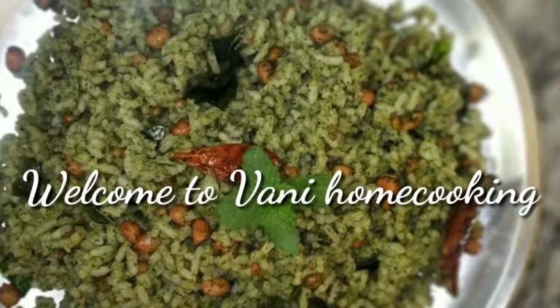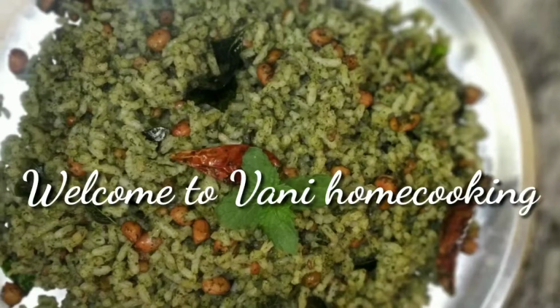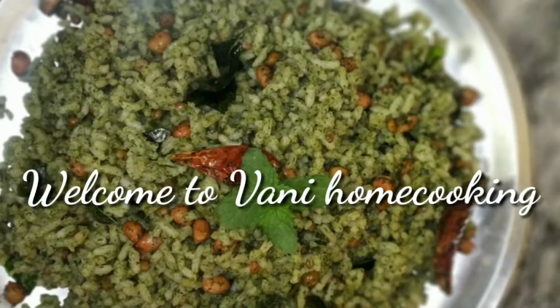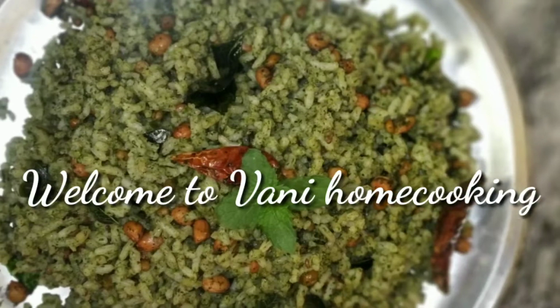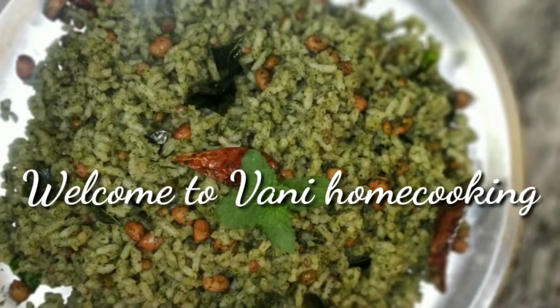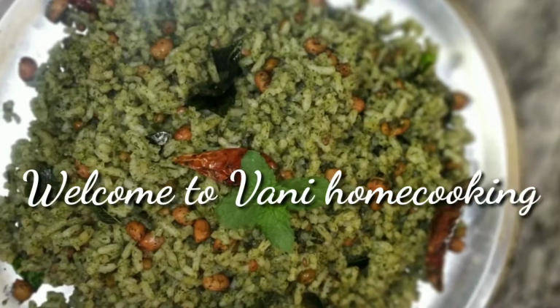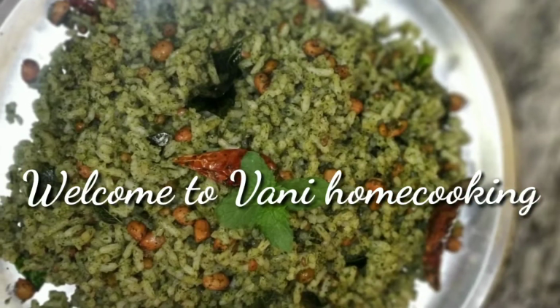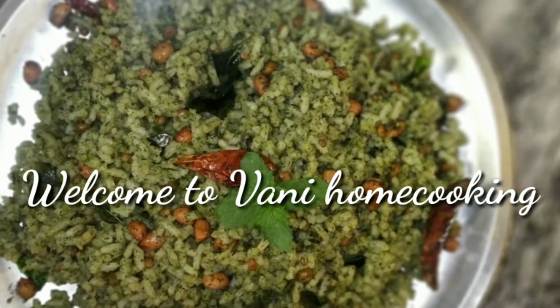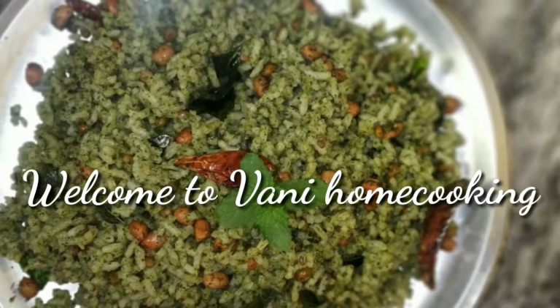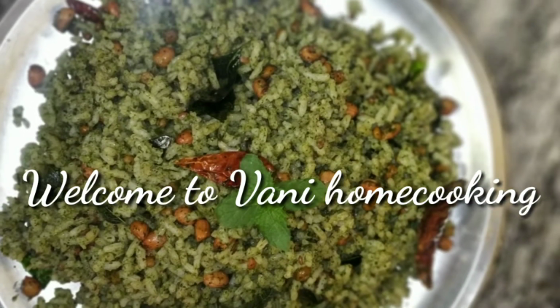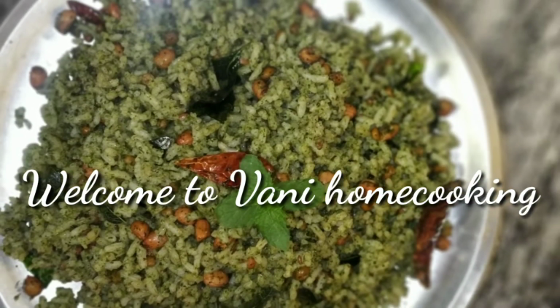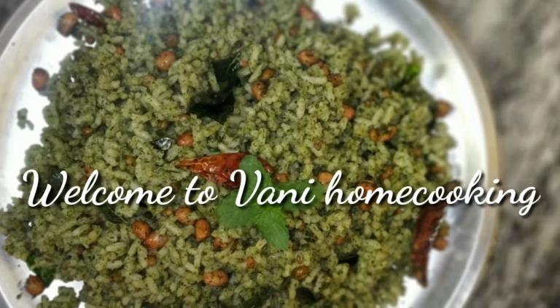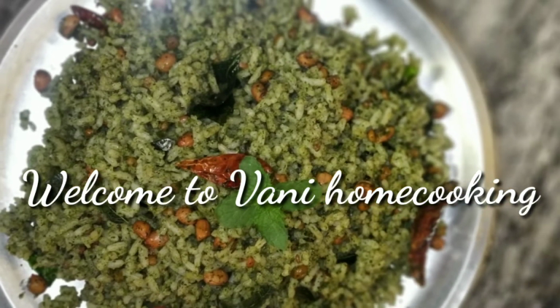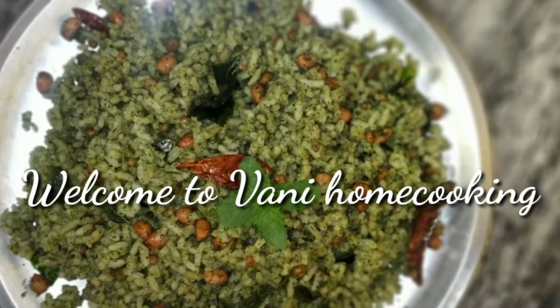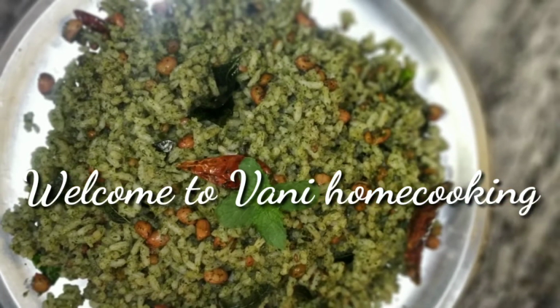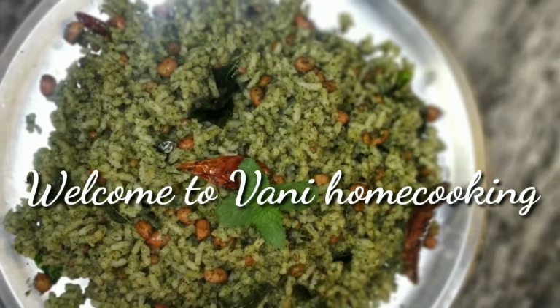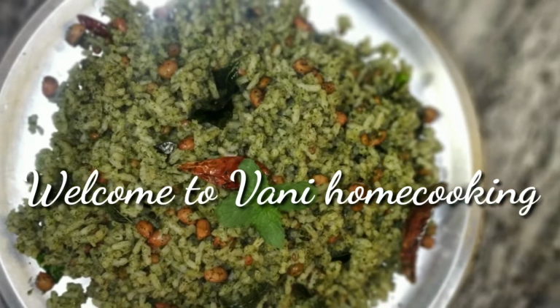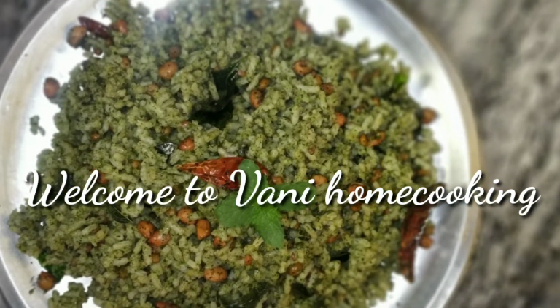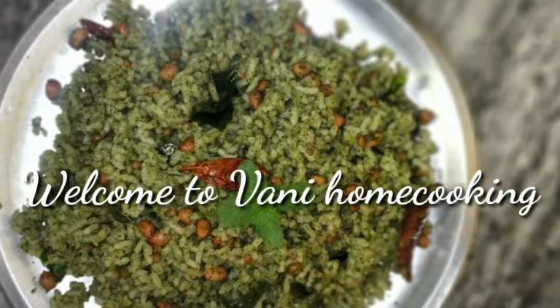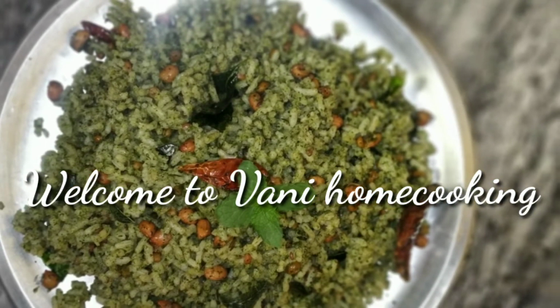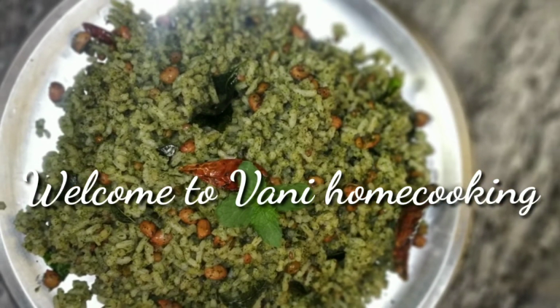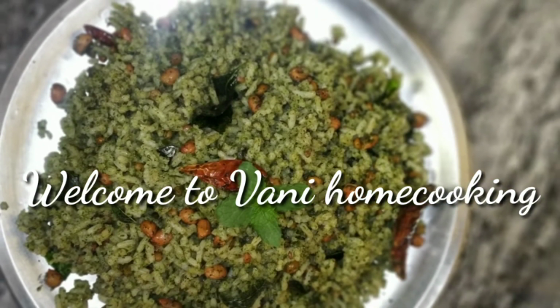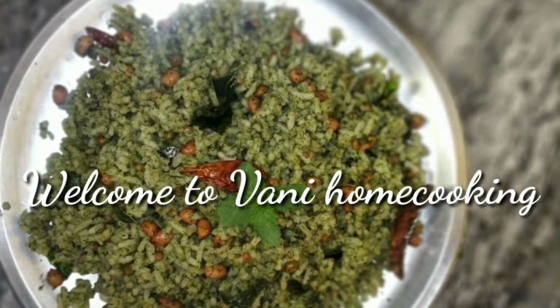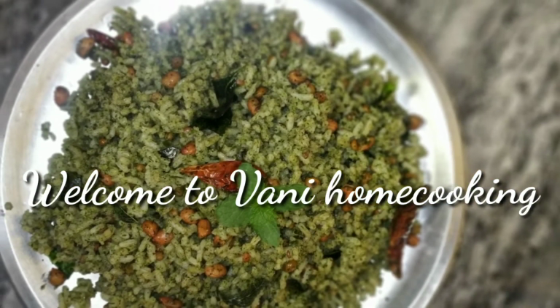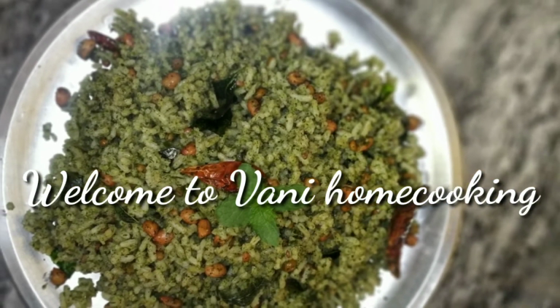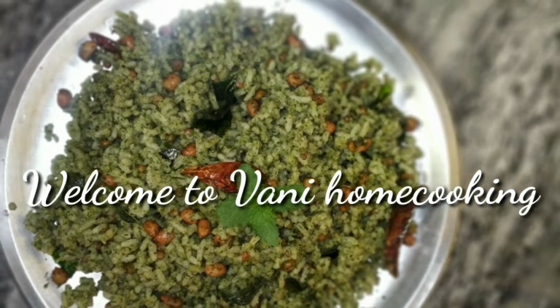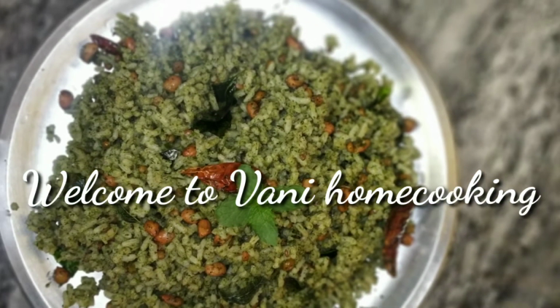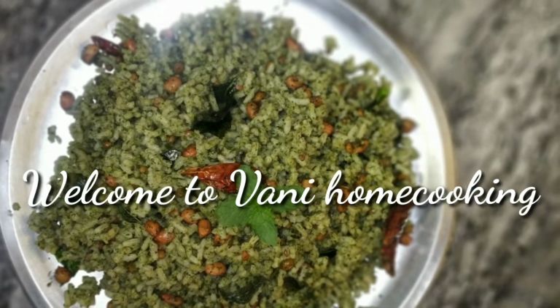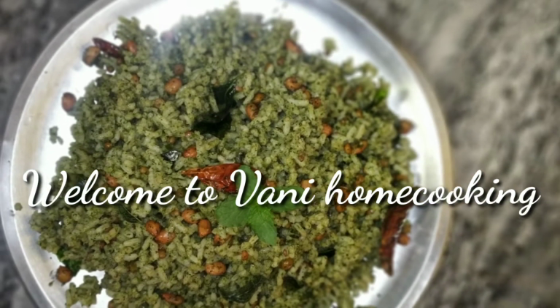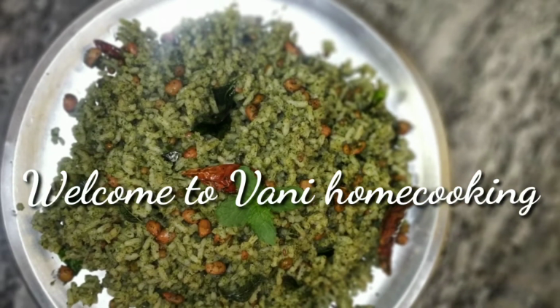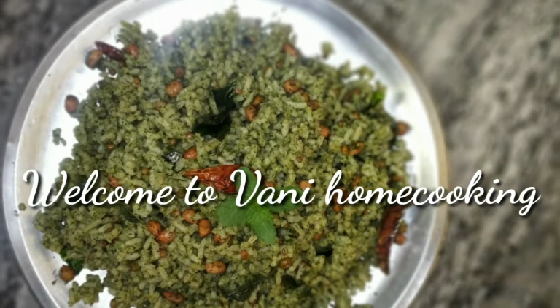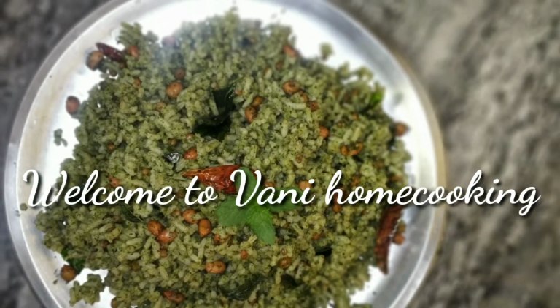Hello! Hi! Hello, my name is Manita. Welcome back to Oni Om Cooking Channel.